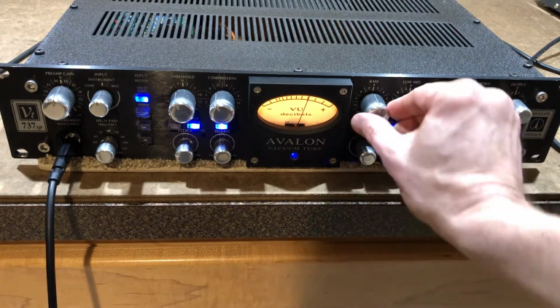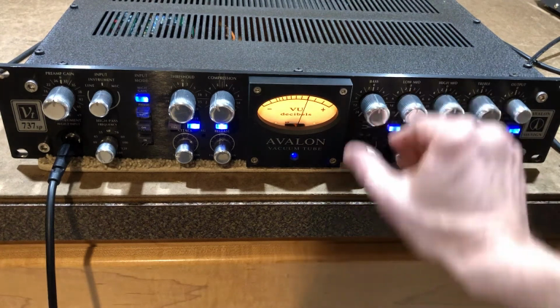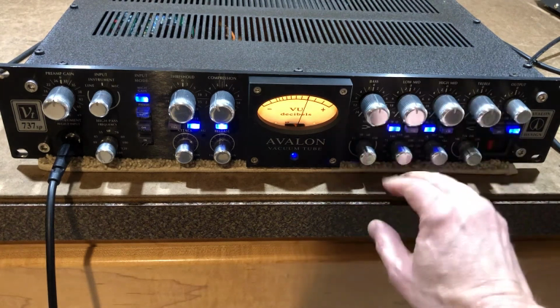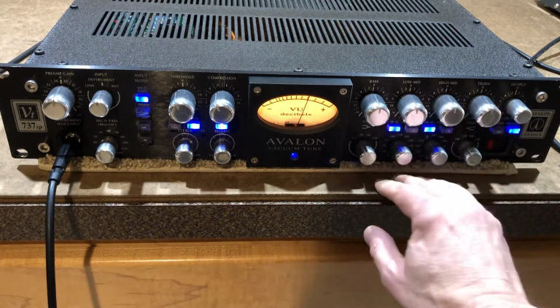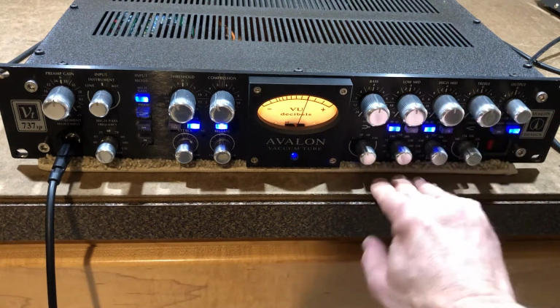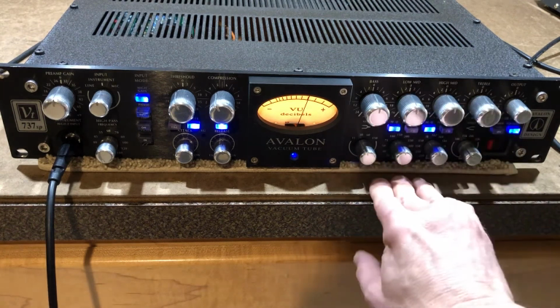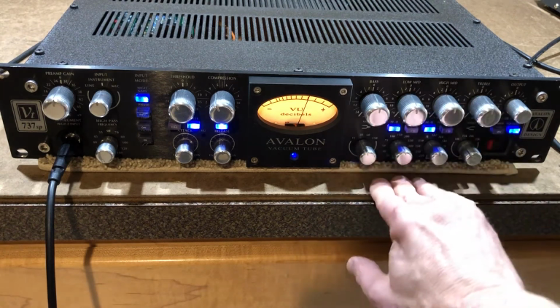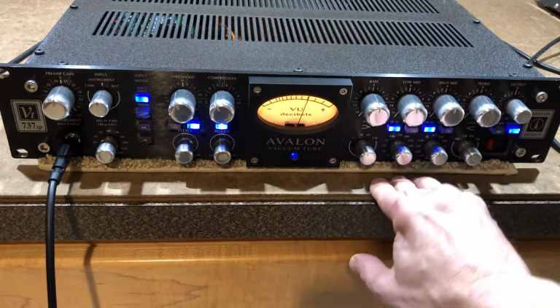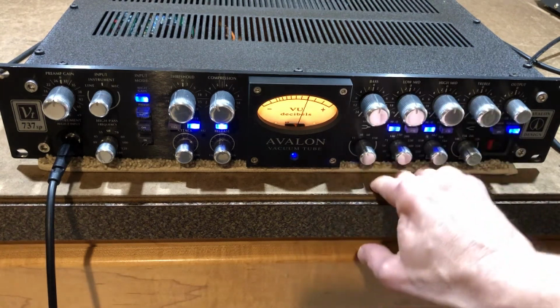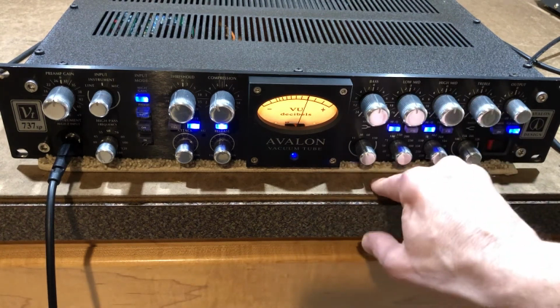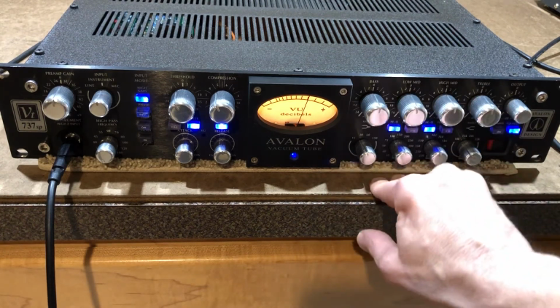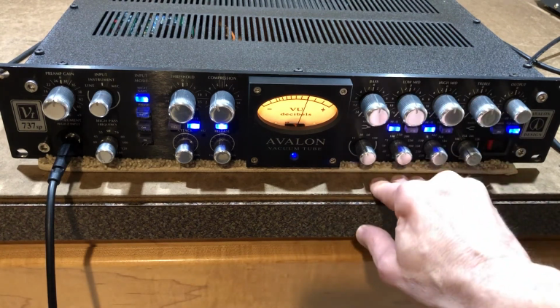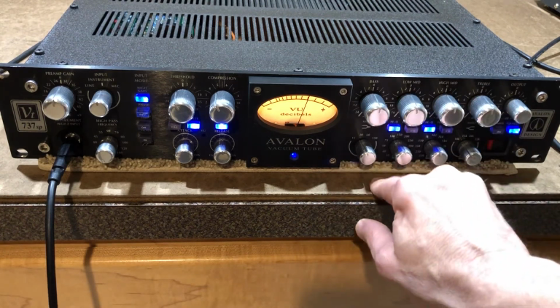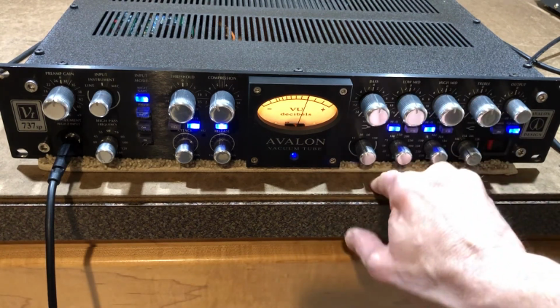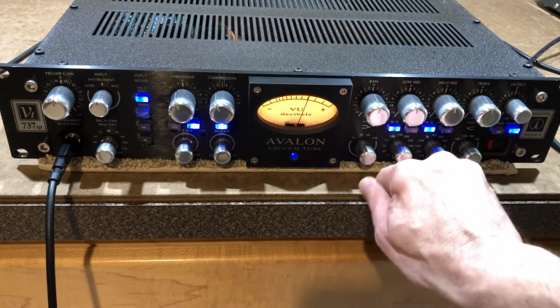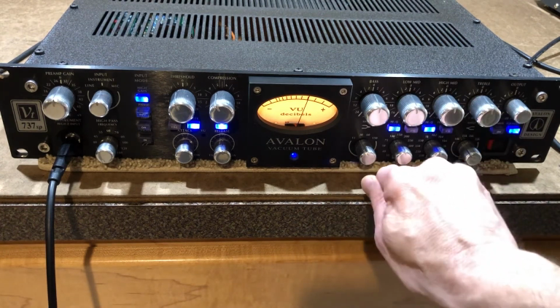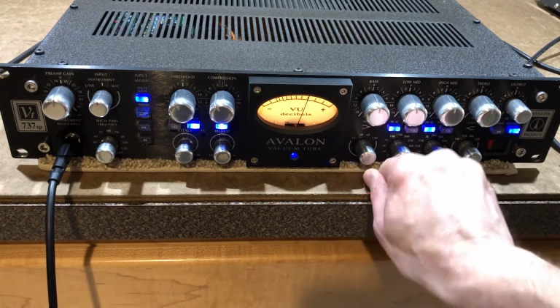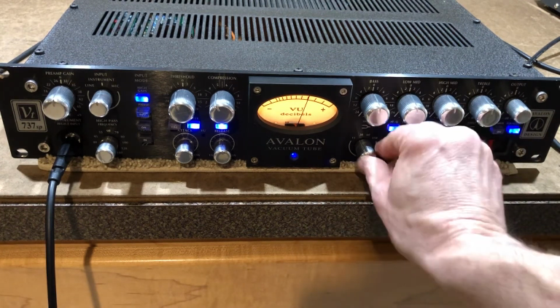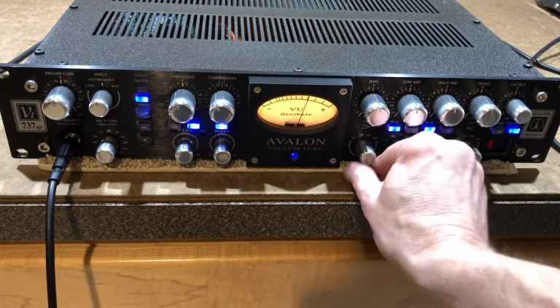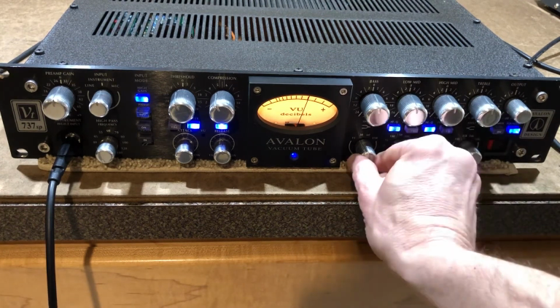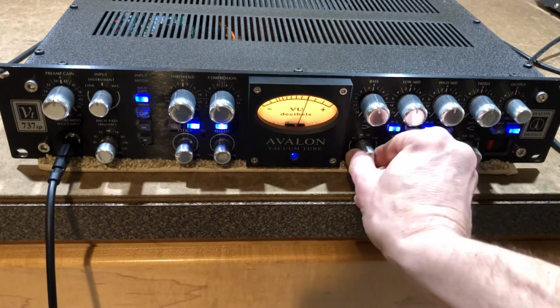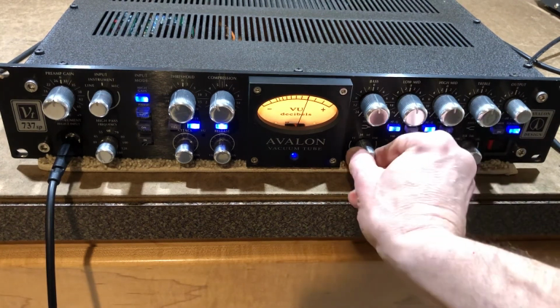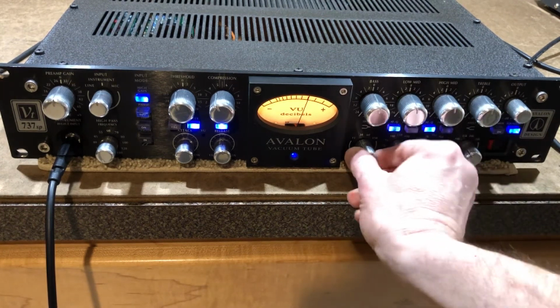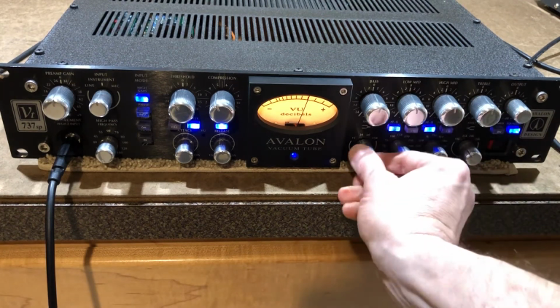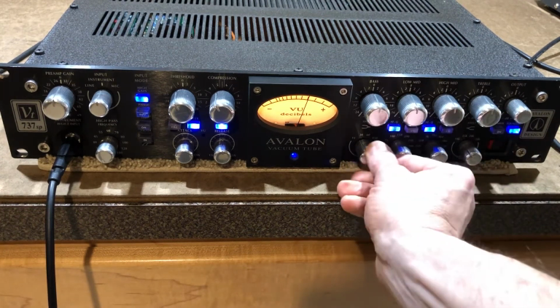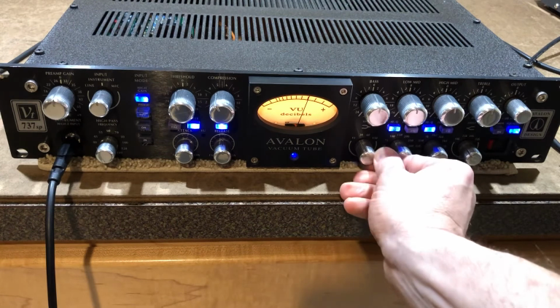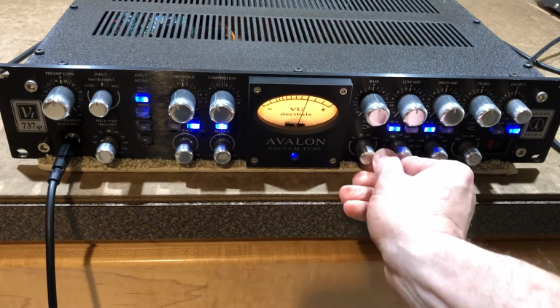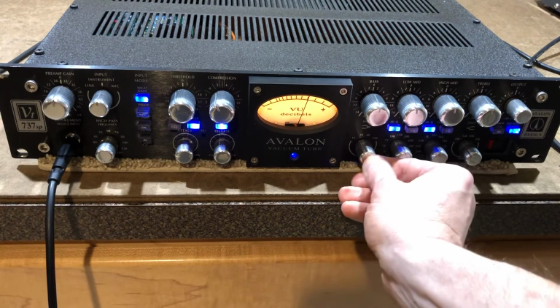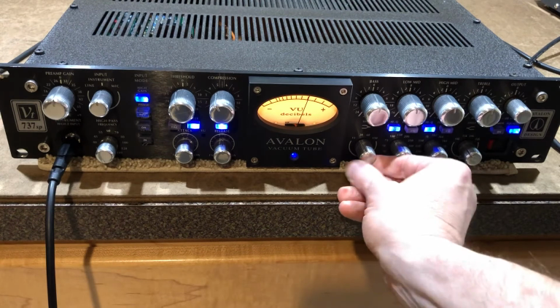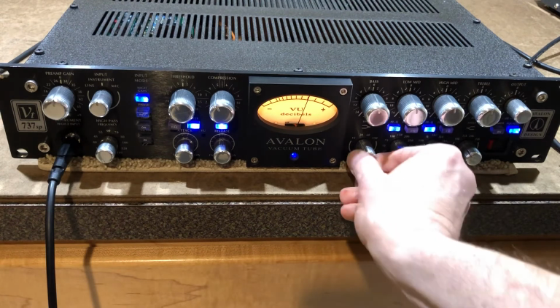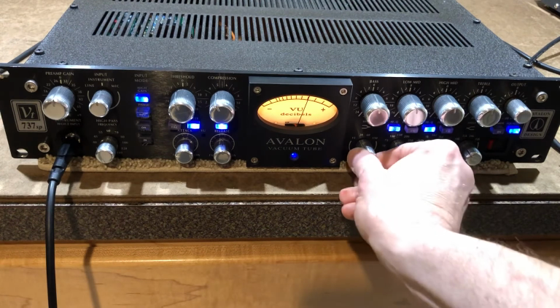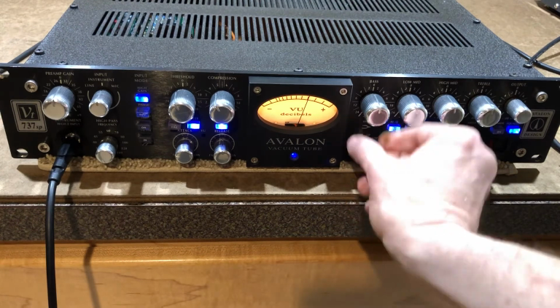And then of course the low shelf — you can set for 15, 30, 60, or 150 hertz.